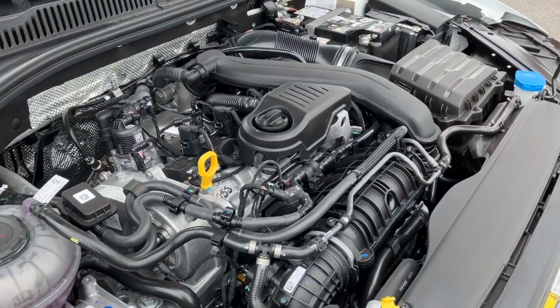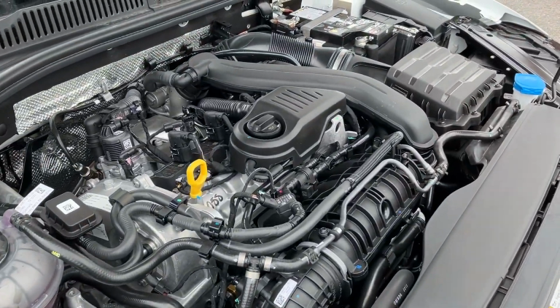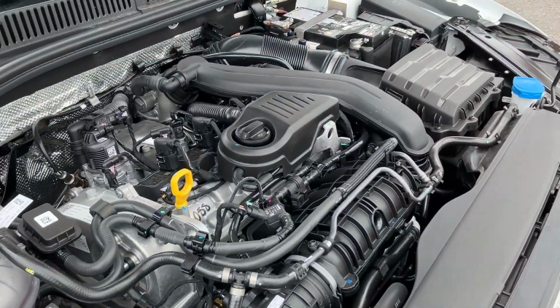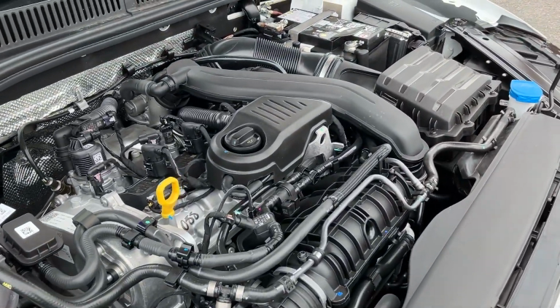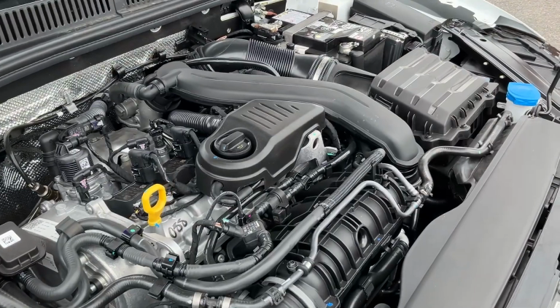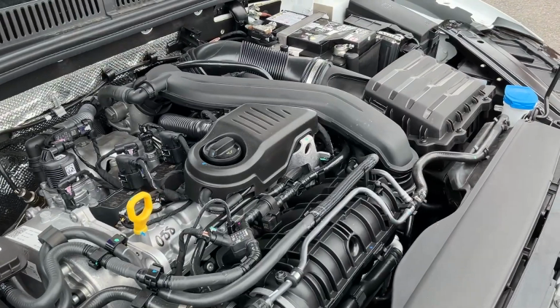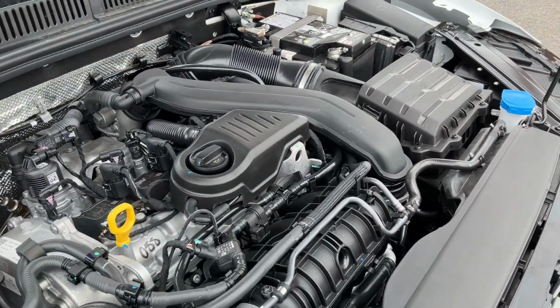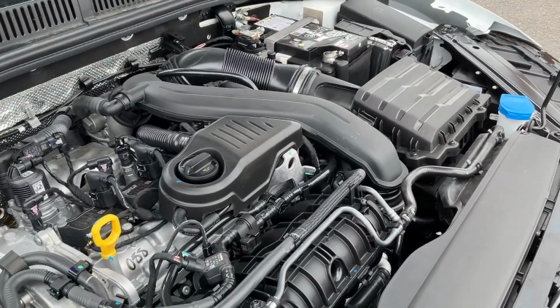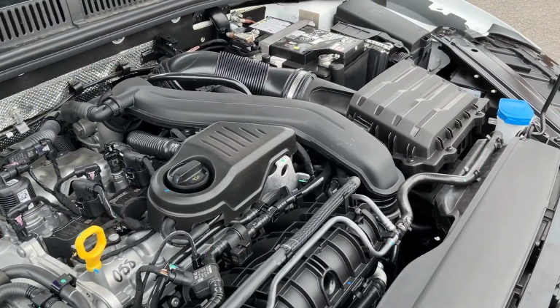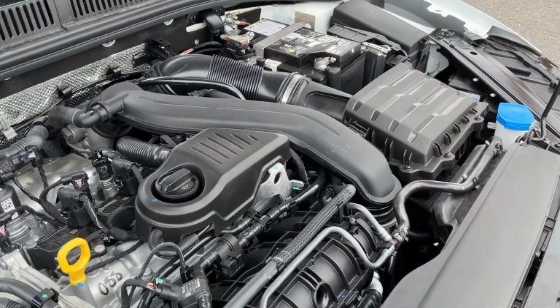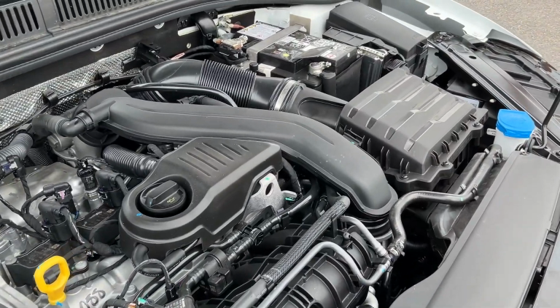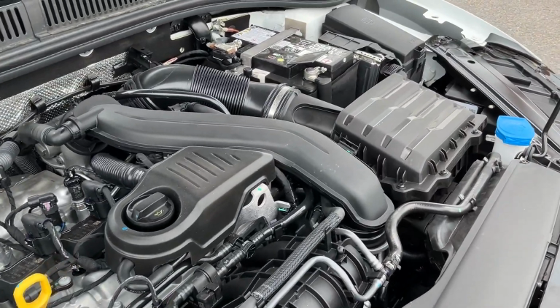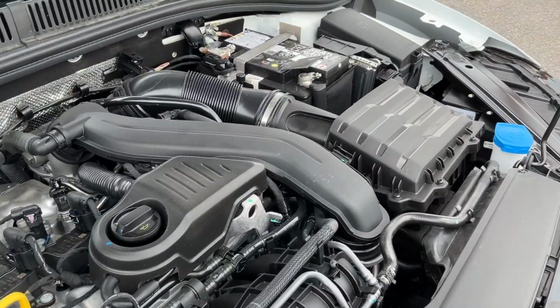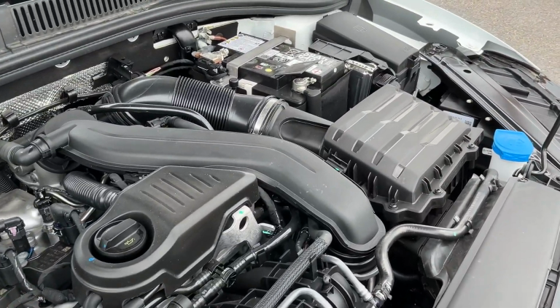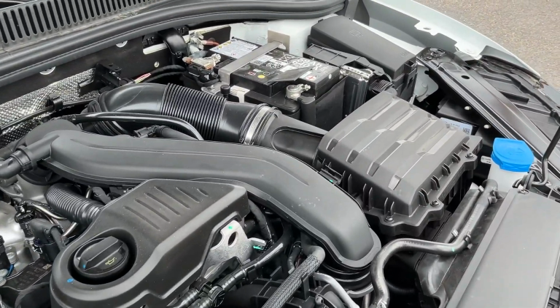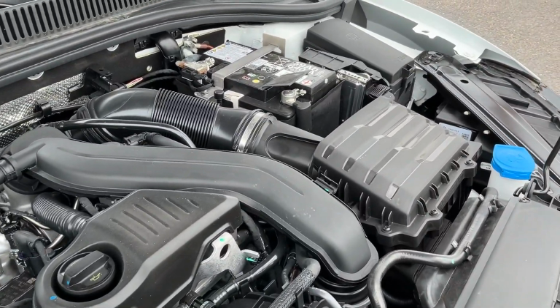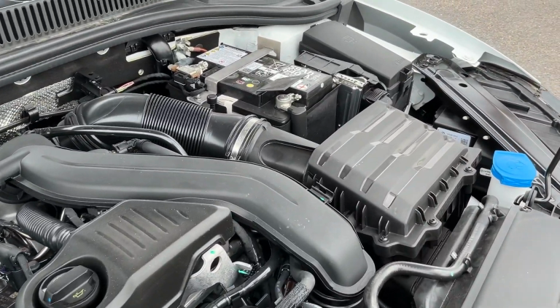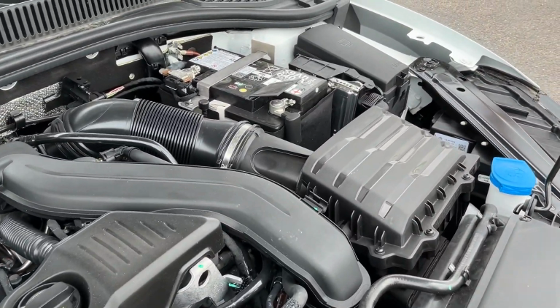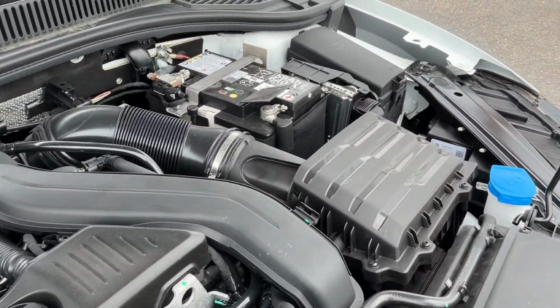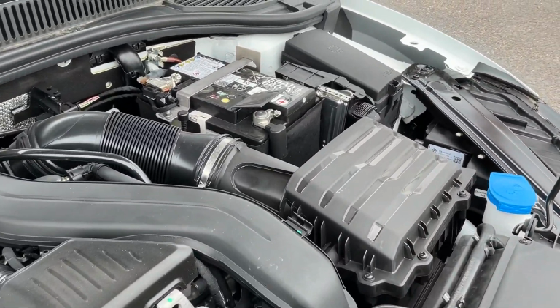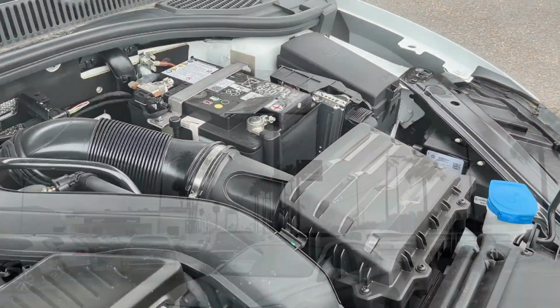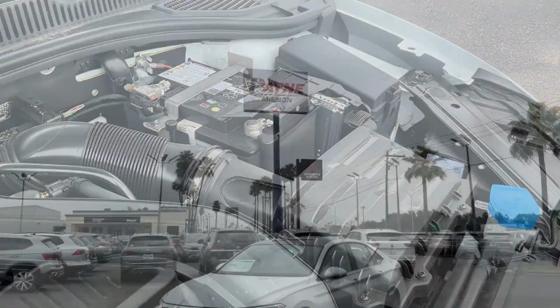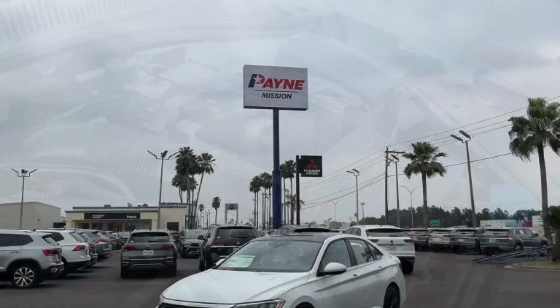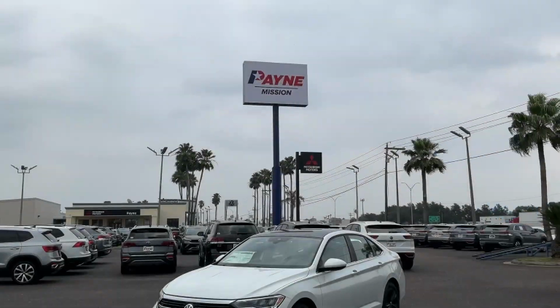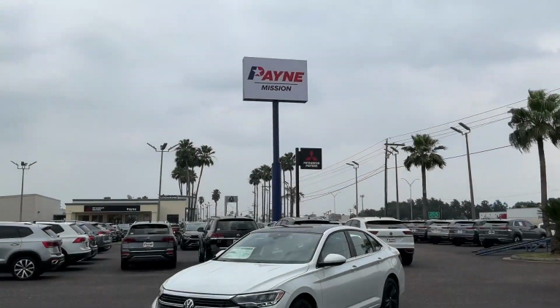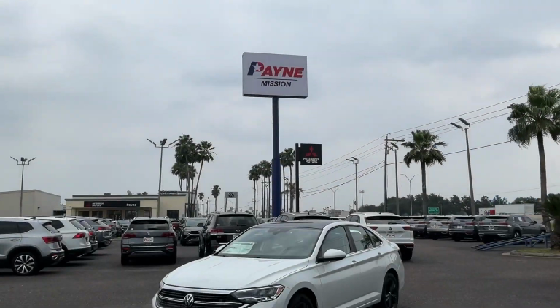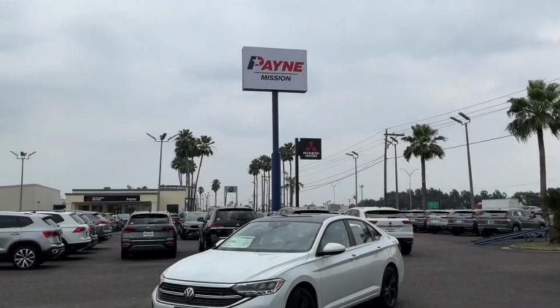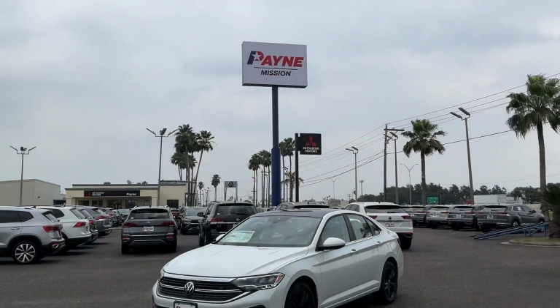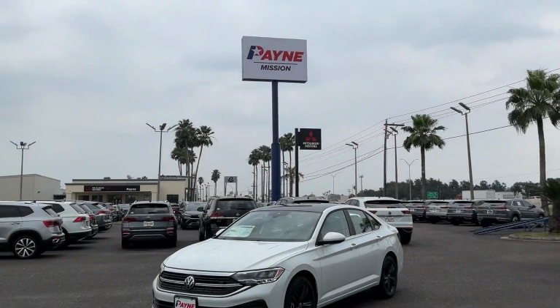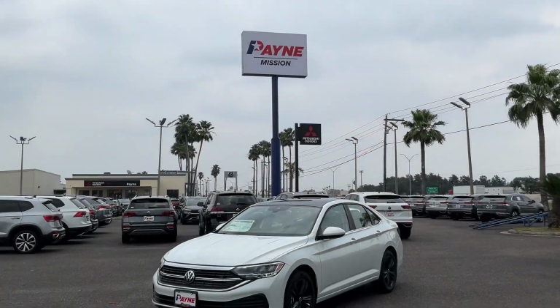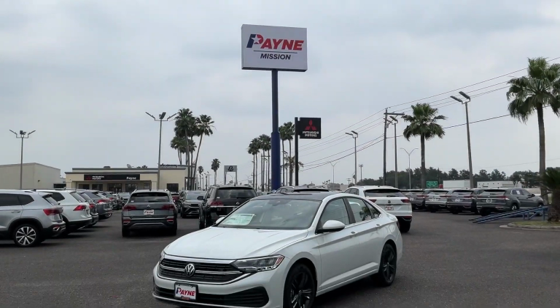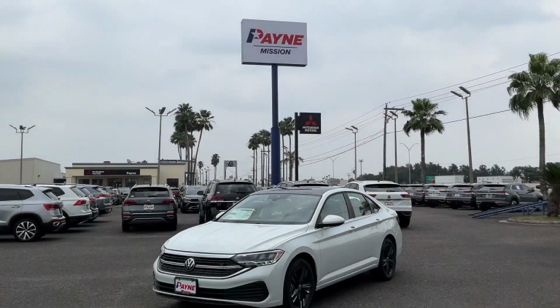We have what you want at Payne Auto Group Valleywide. Lo que tu quieres. Regardless.